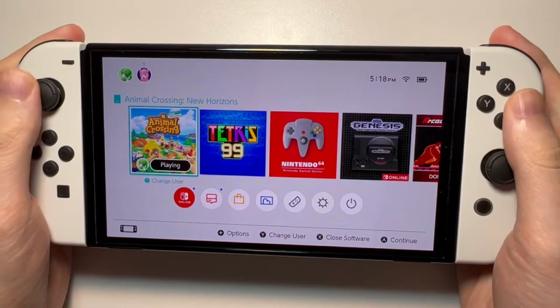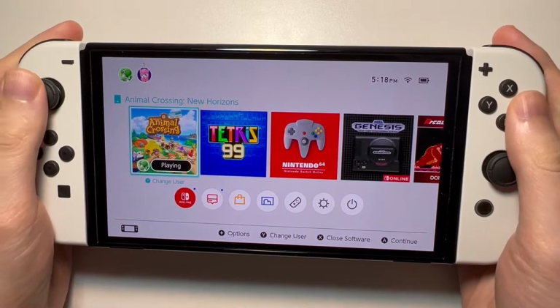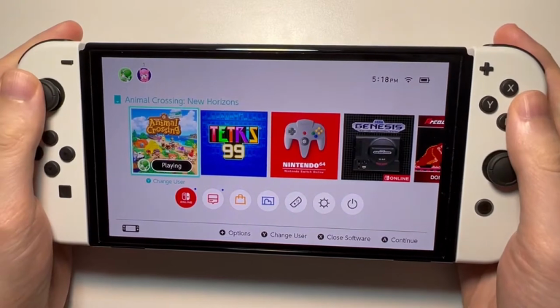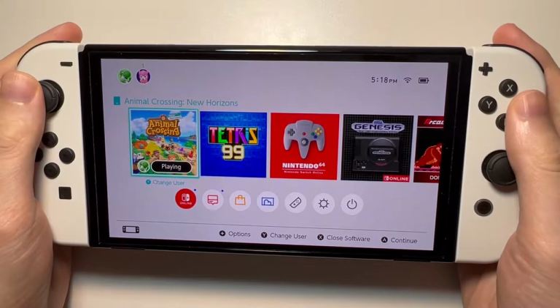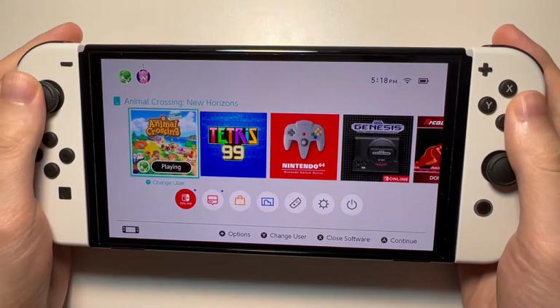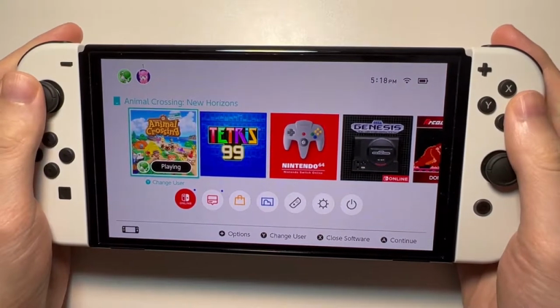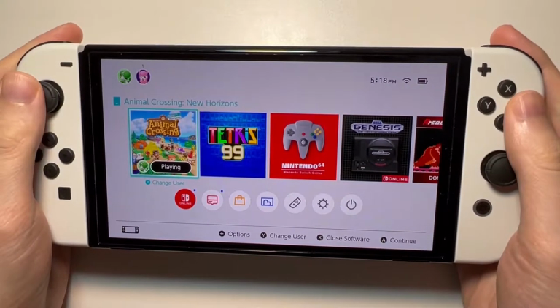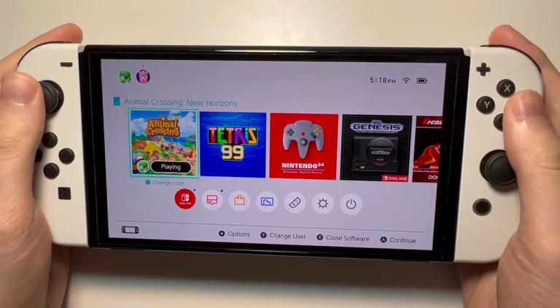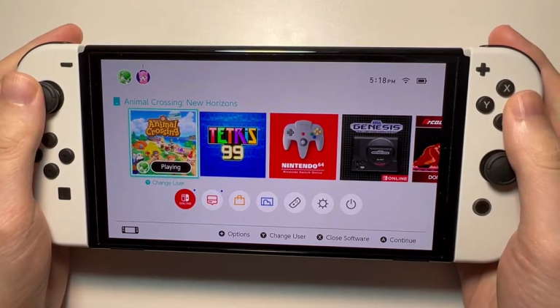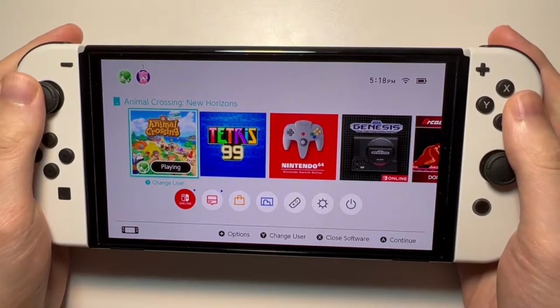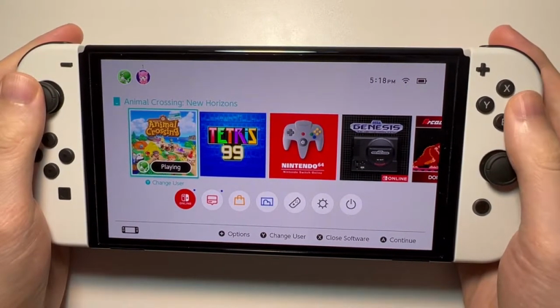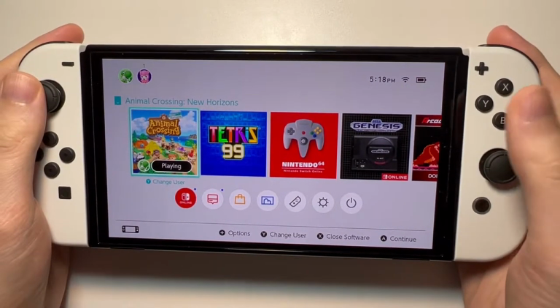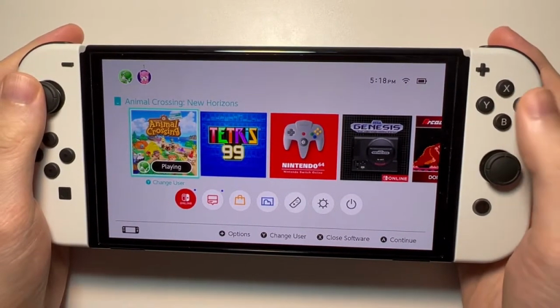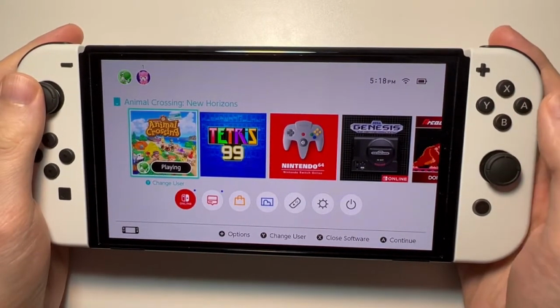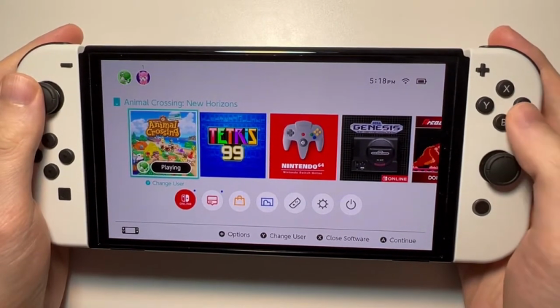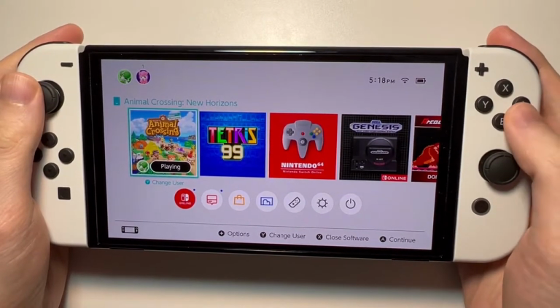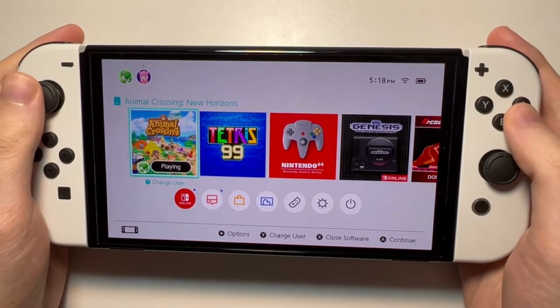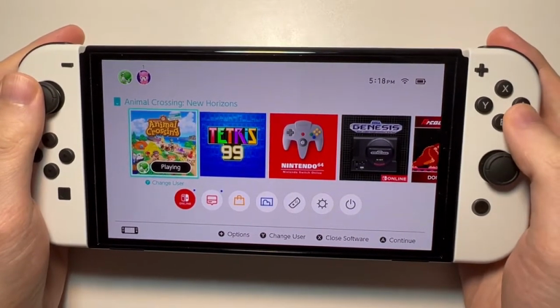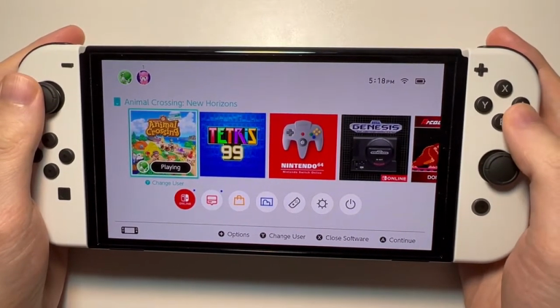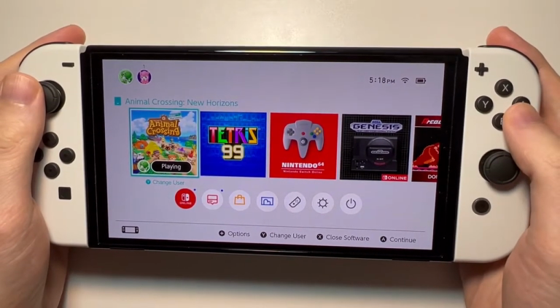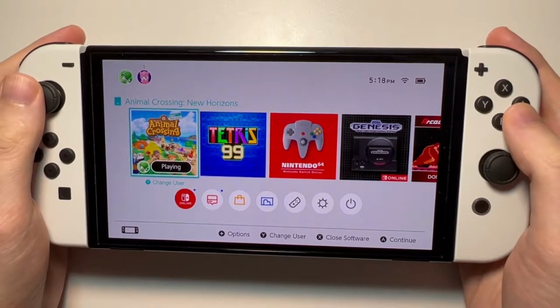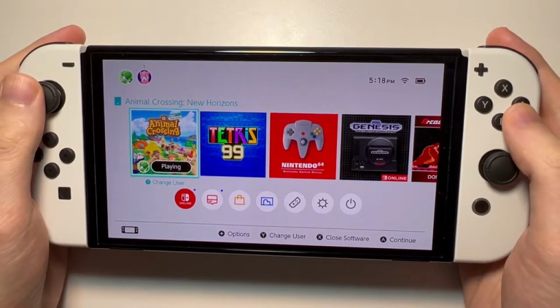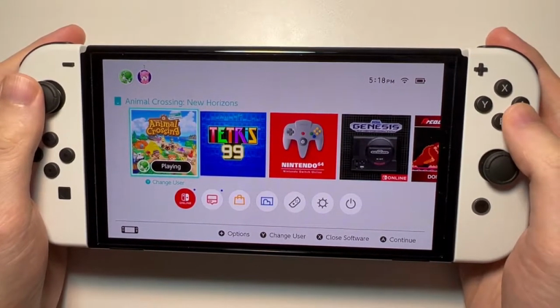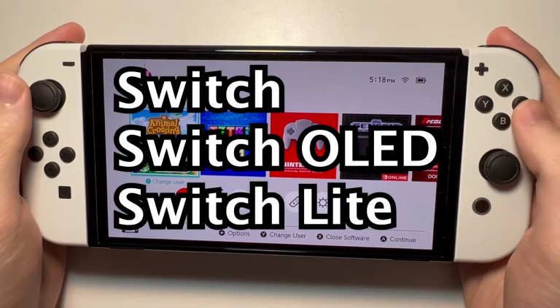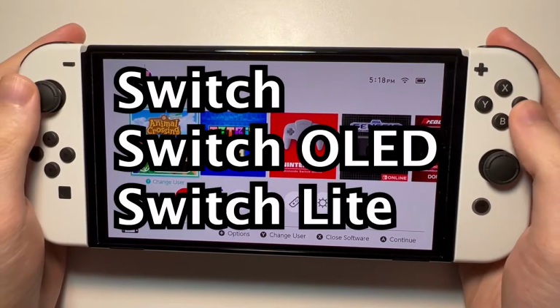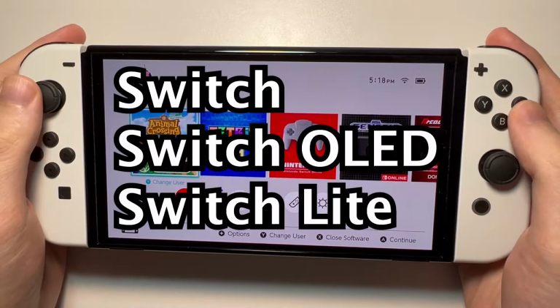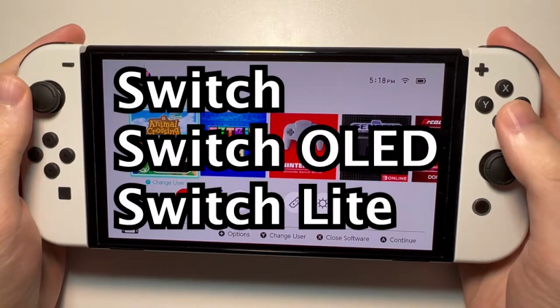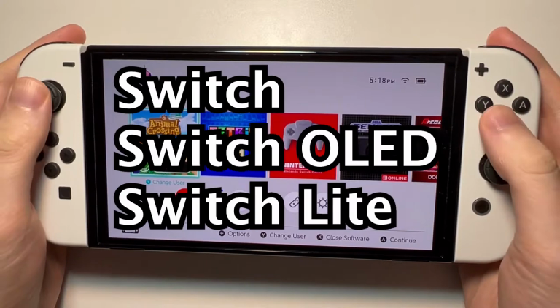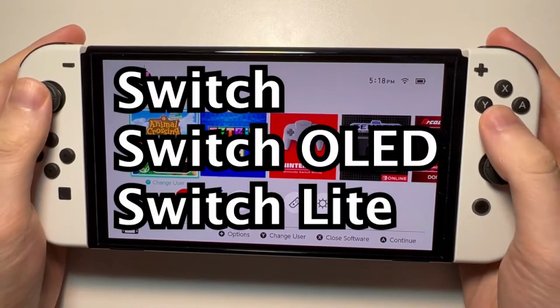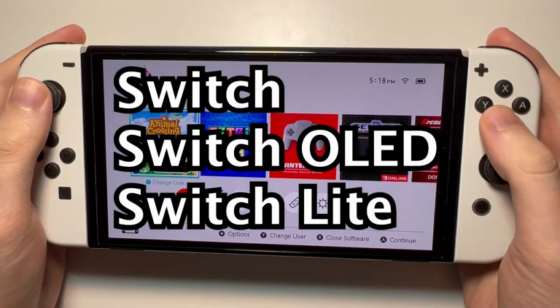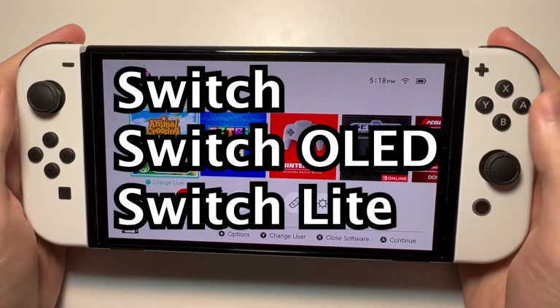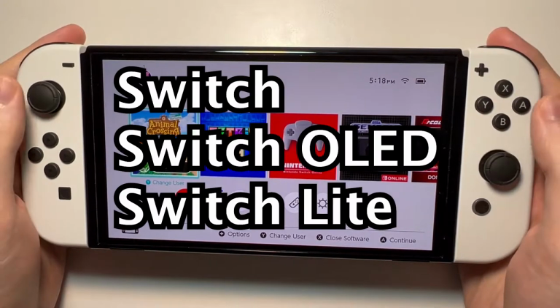Alright guys, so I'm going to show you how to turn on or off dark mode for any Switch, including the standard, the OLED, or the Lite.